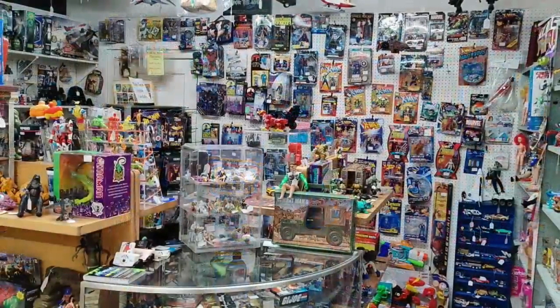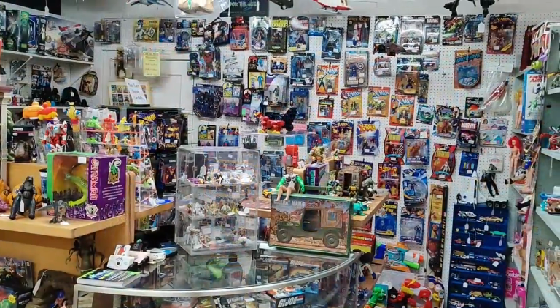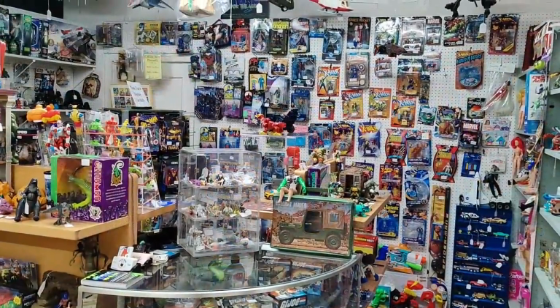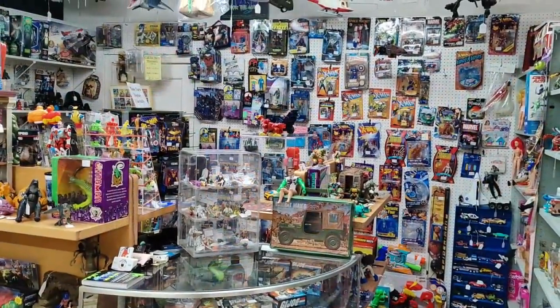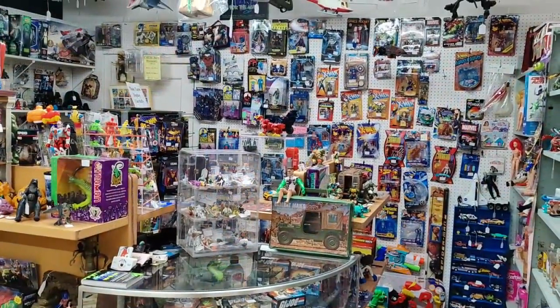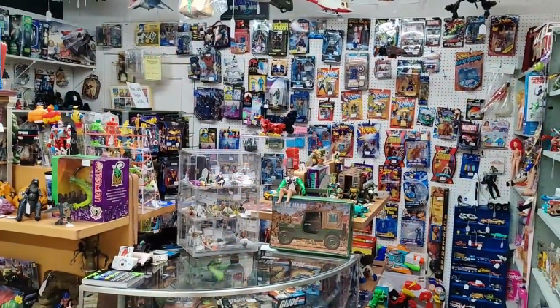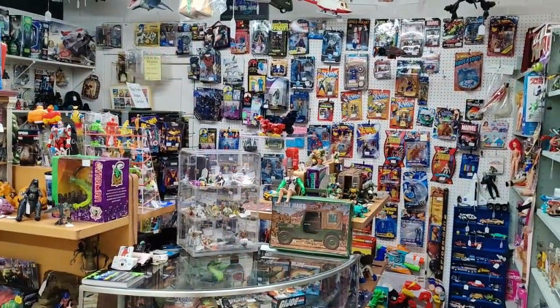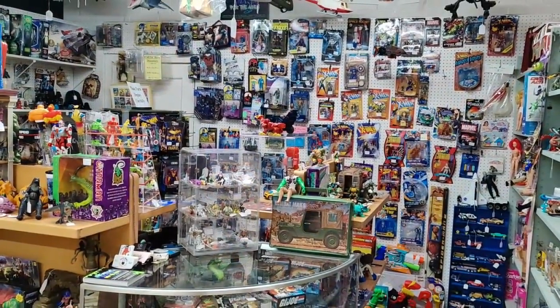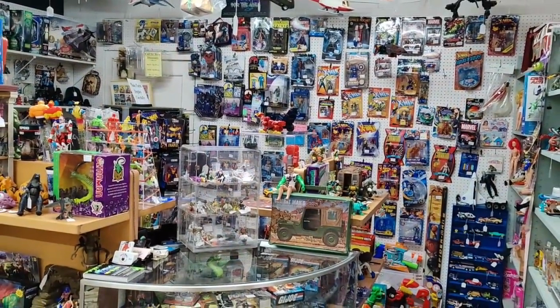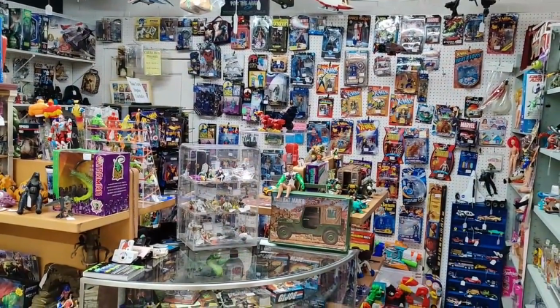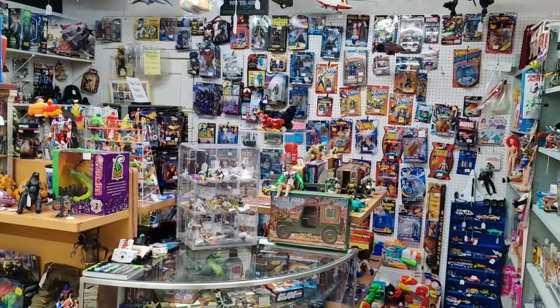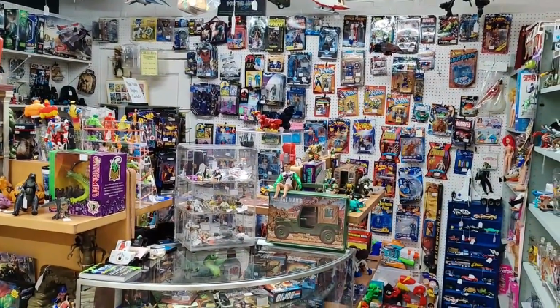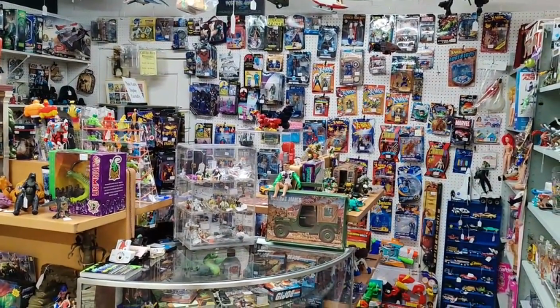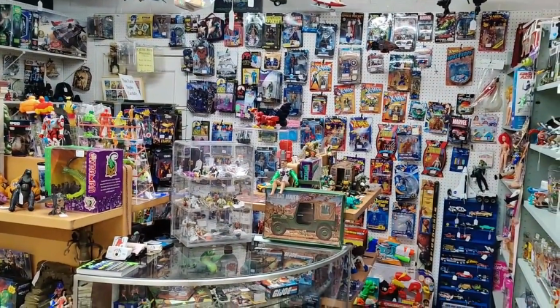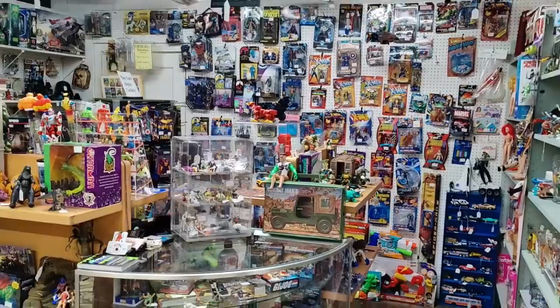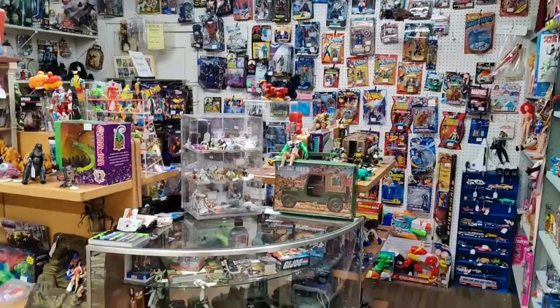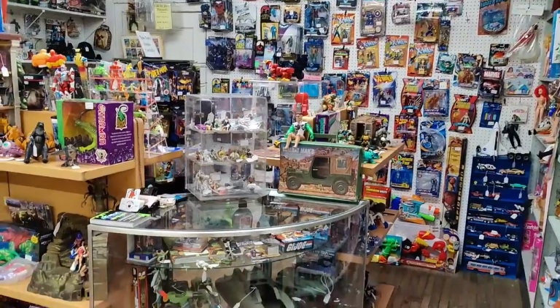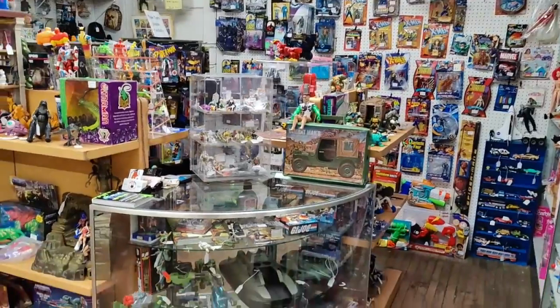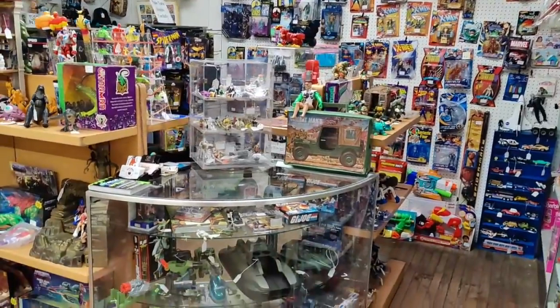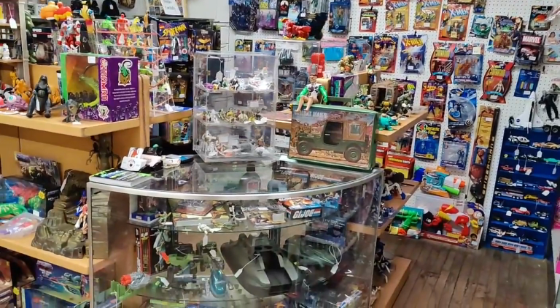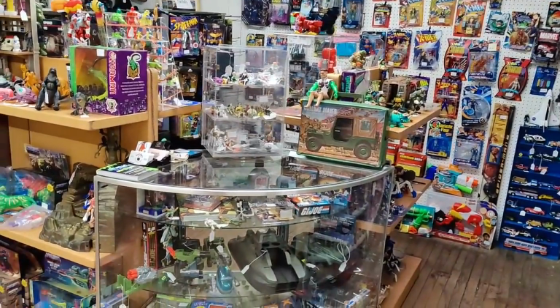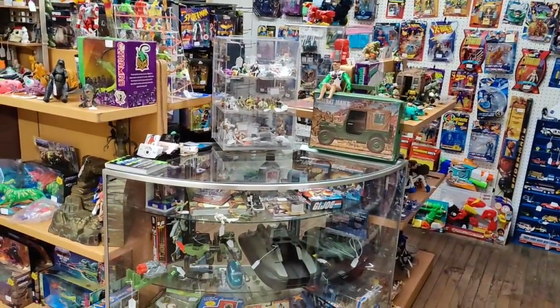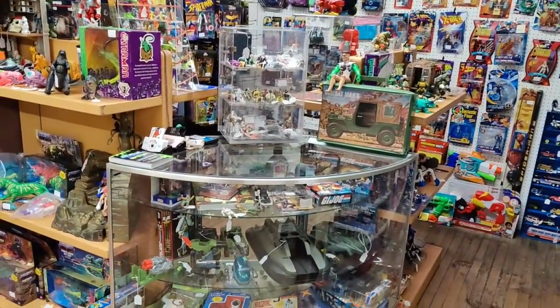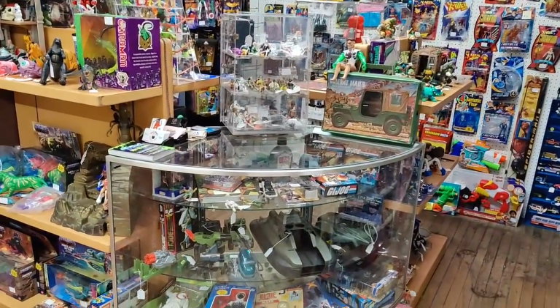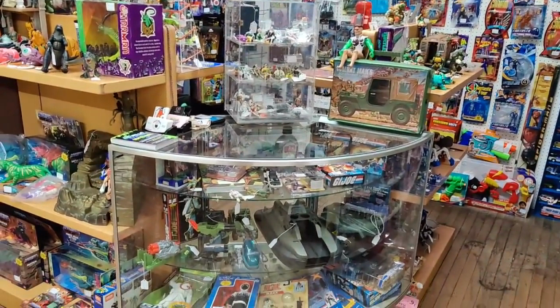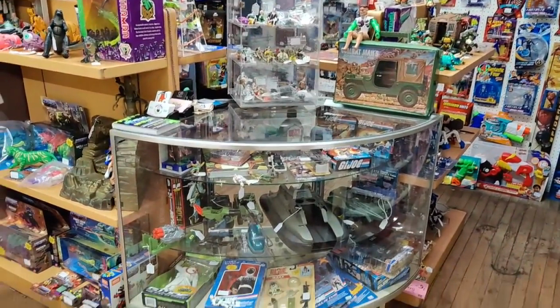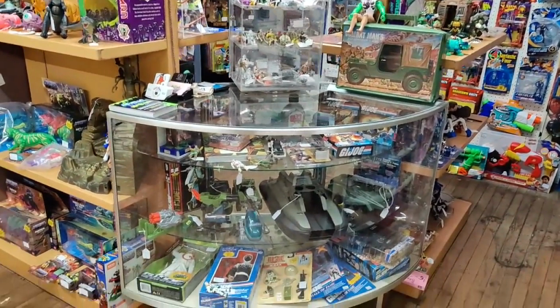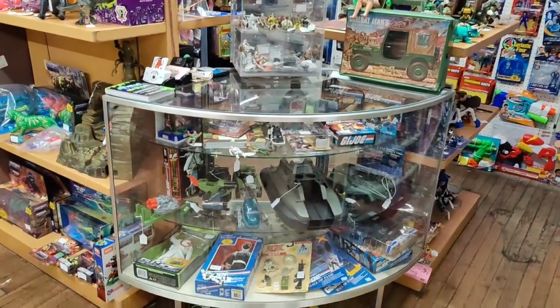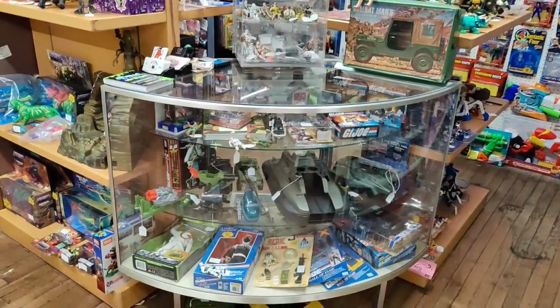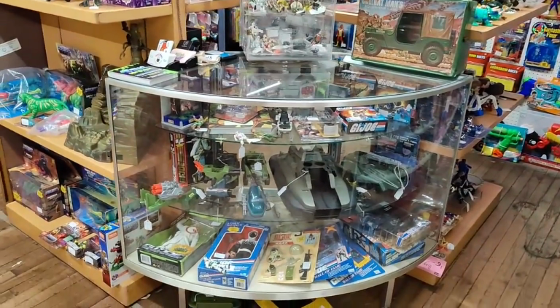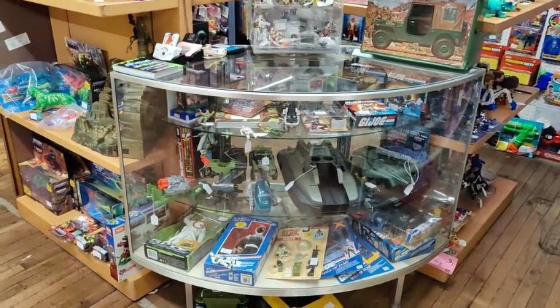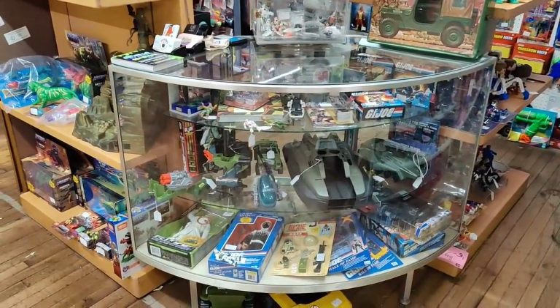All right toy people, here's the booth — let's do a quick tour and show you around. Here's some G.I. Joe stuff.